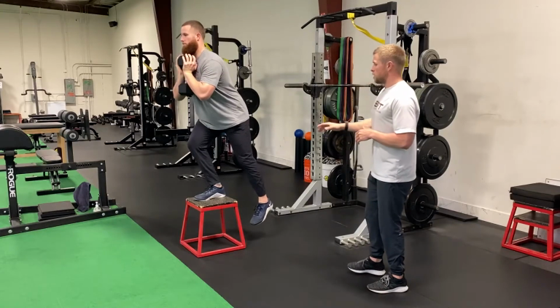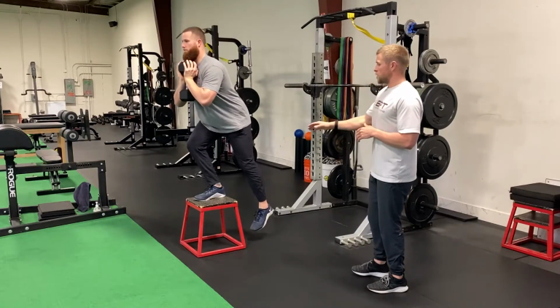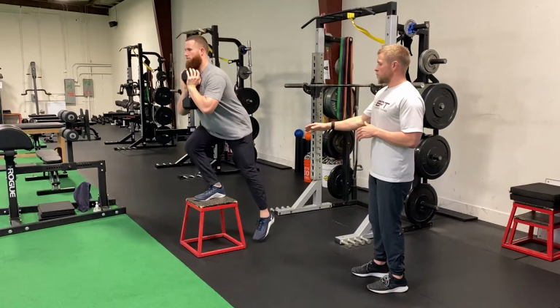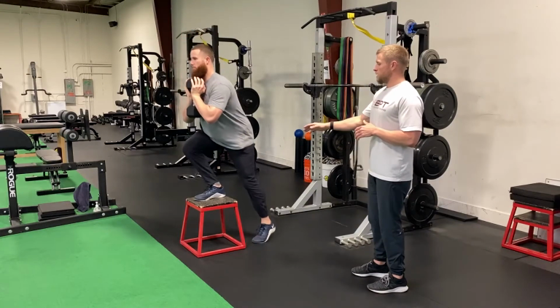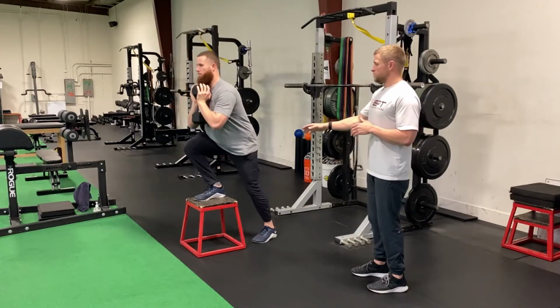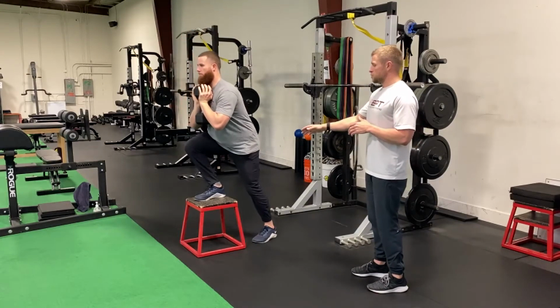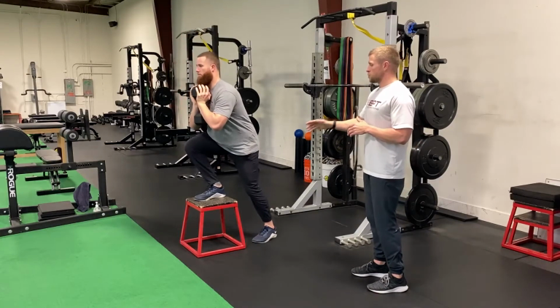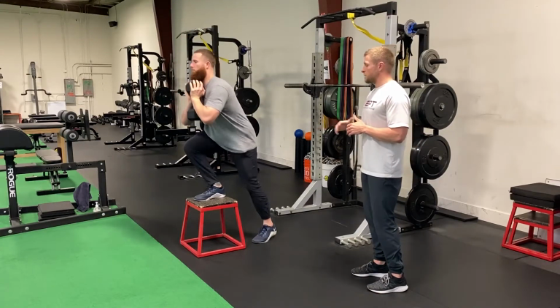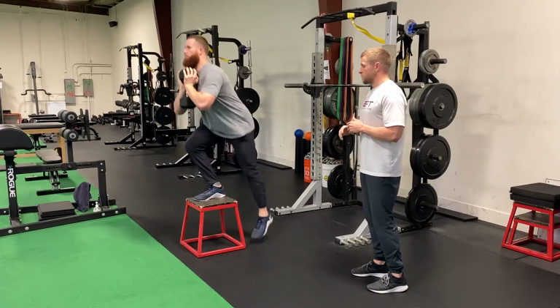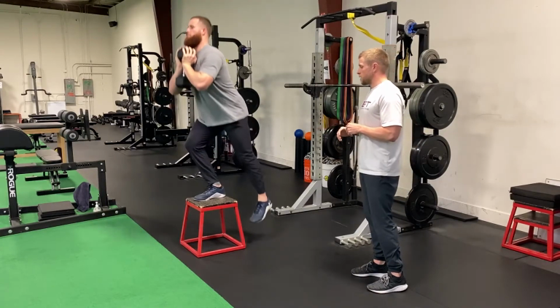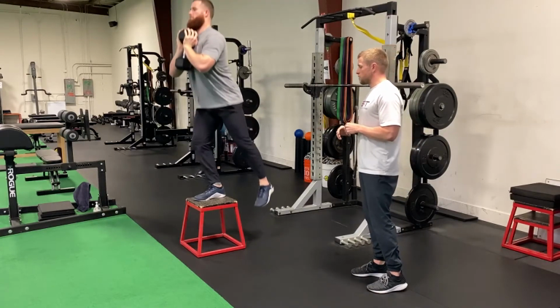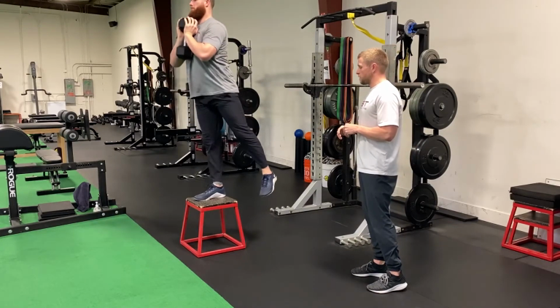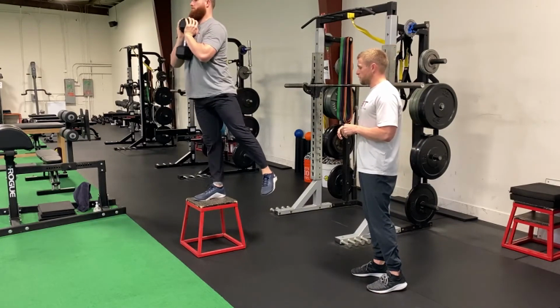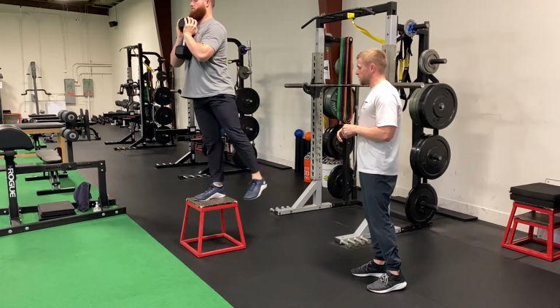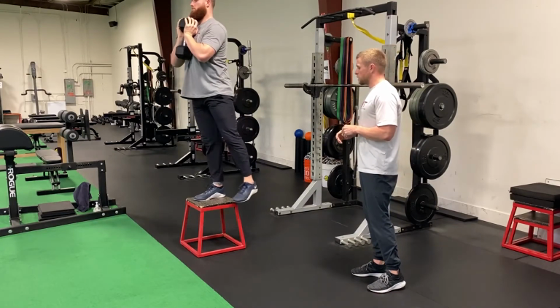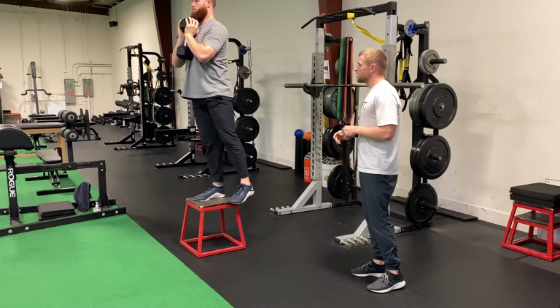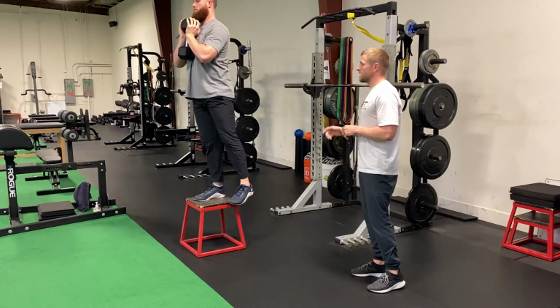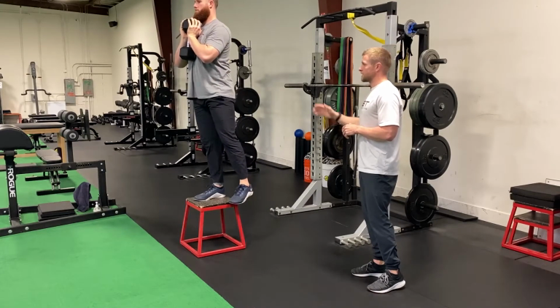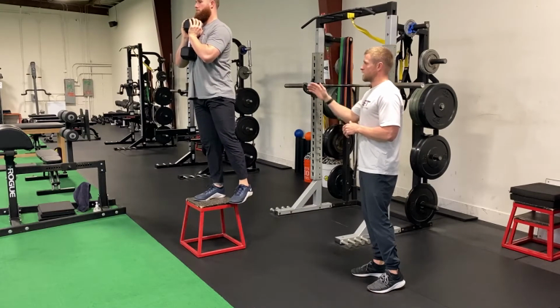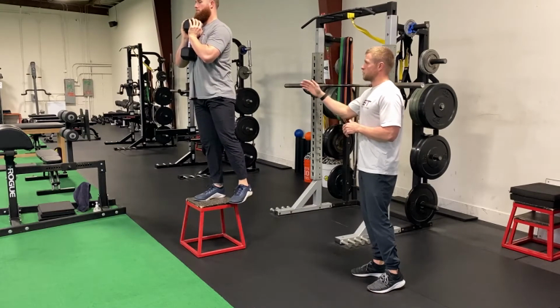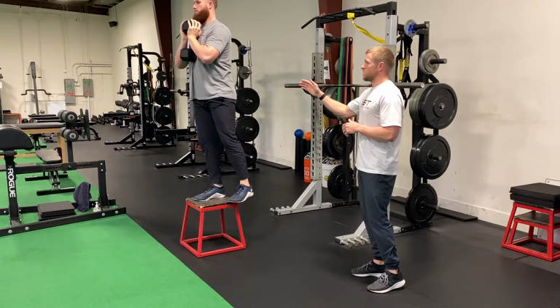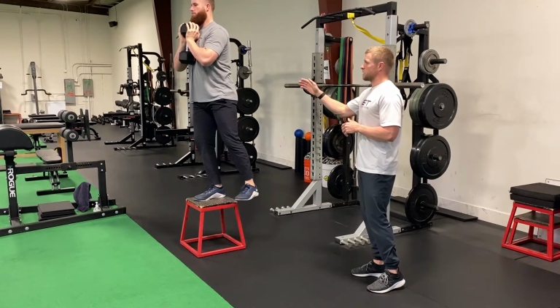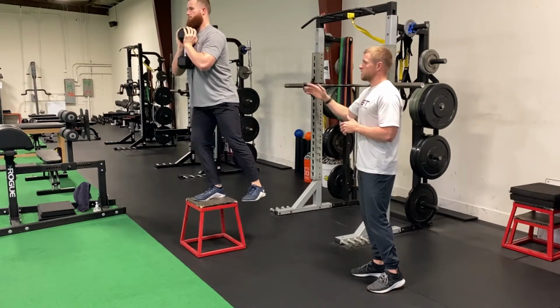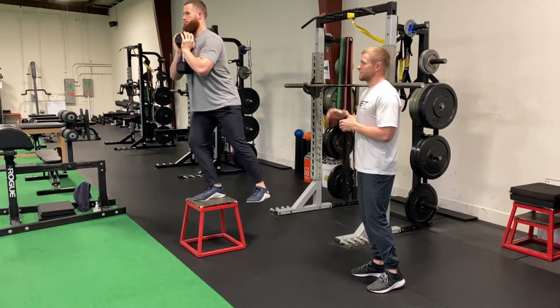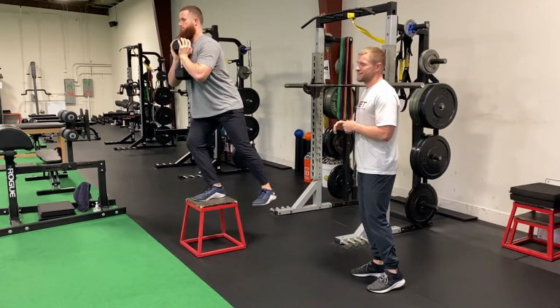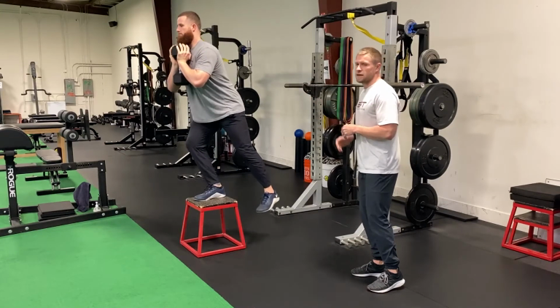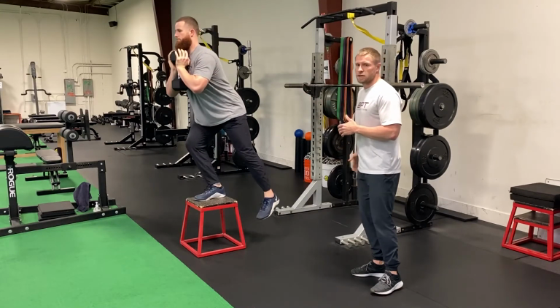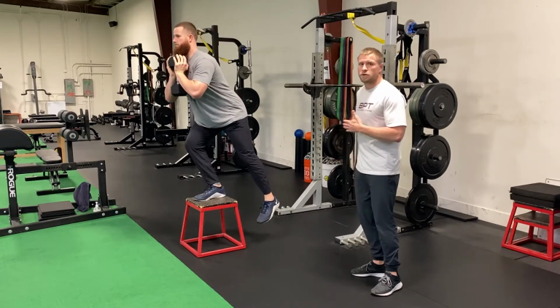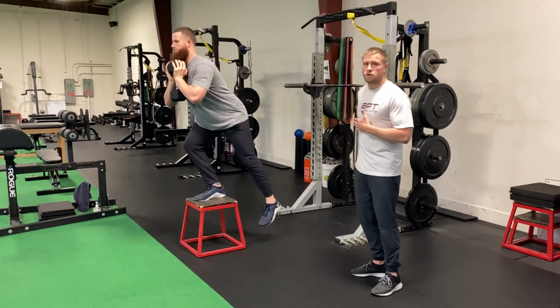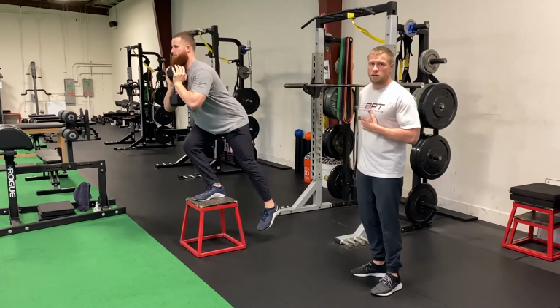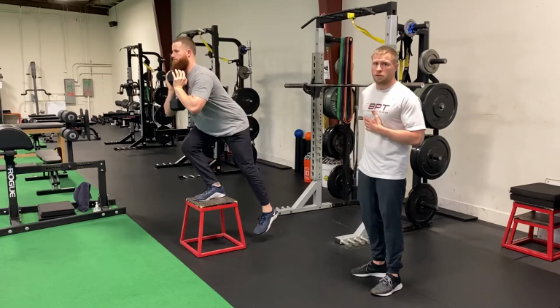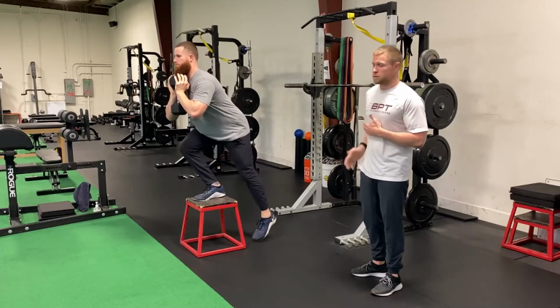All the weight driving through that right foot, and accelerating and extending using the glutes.